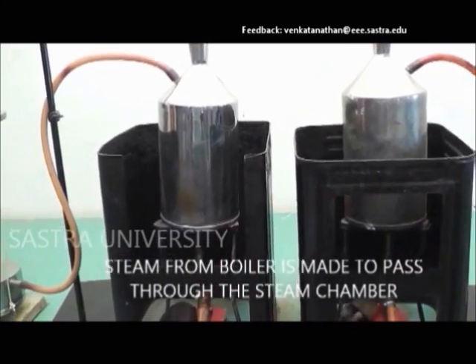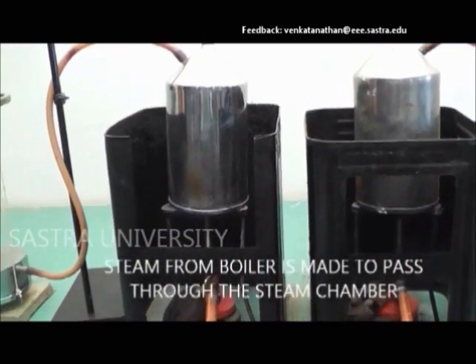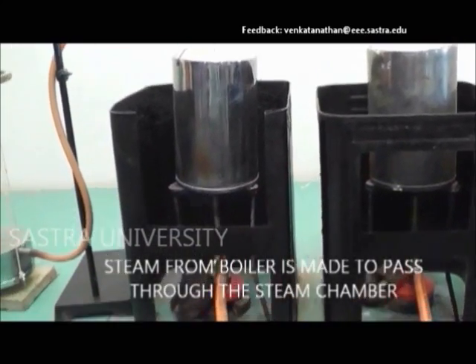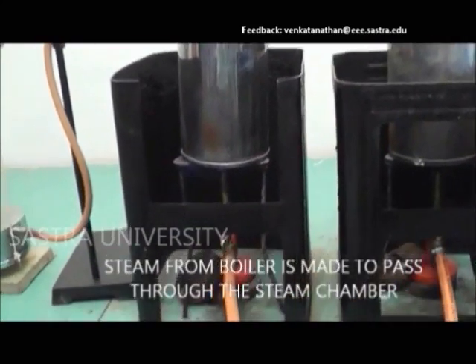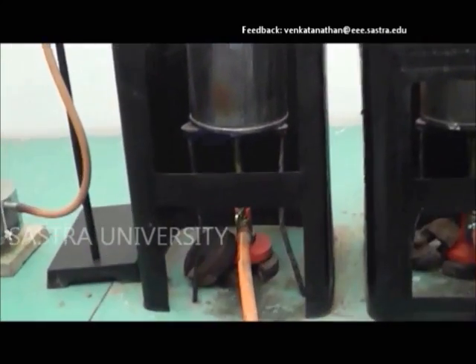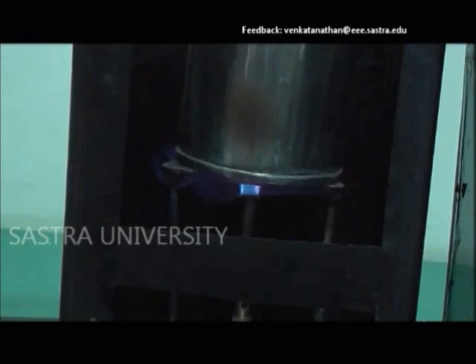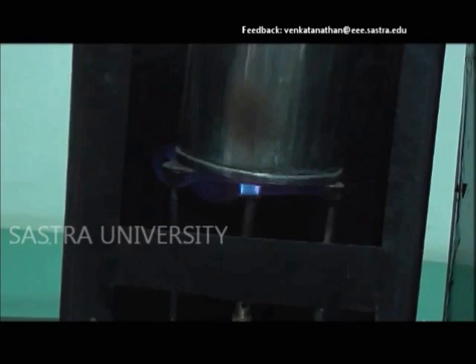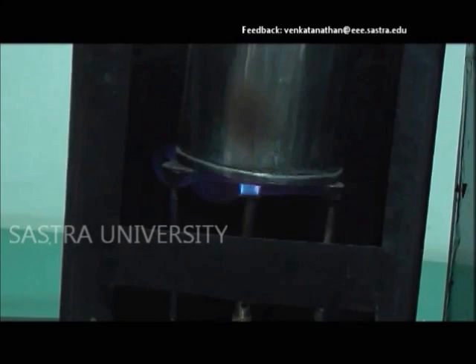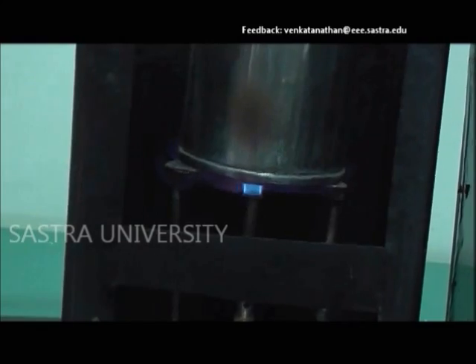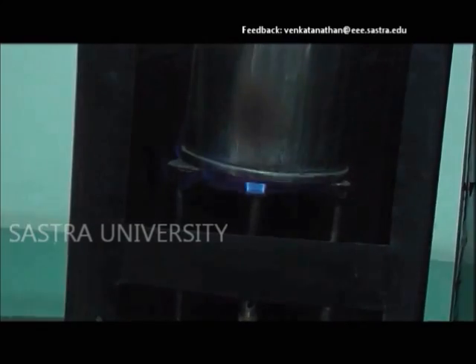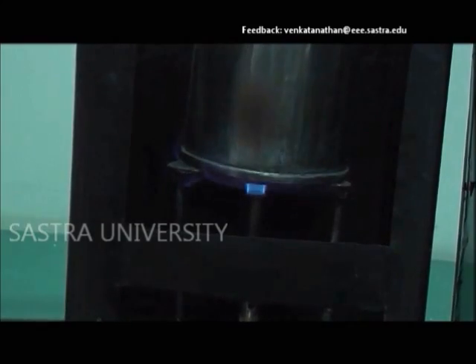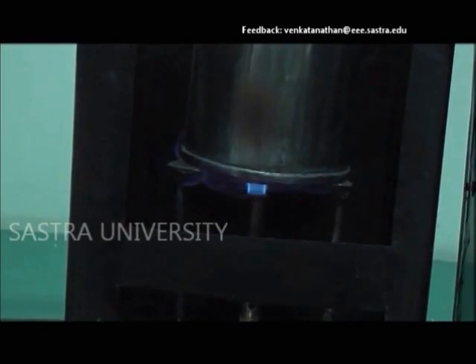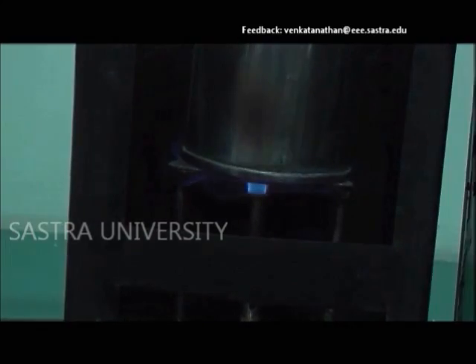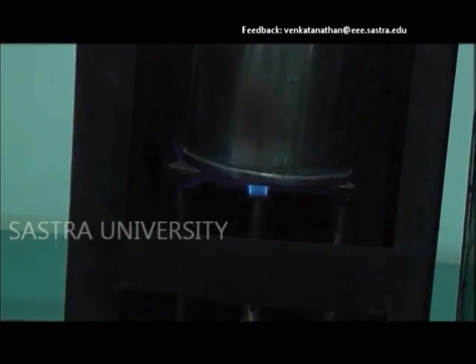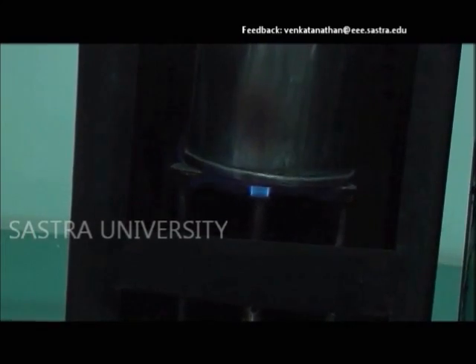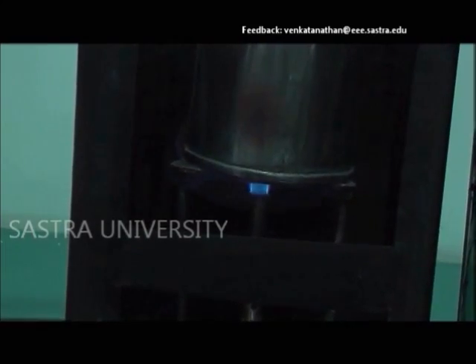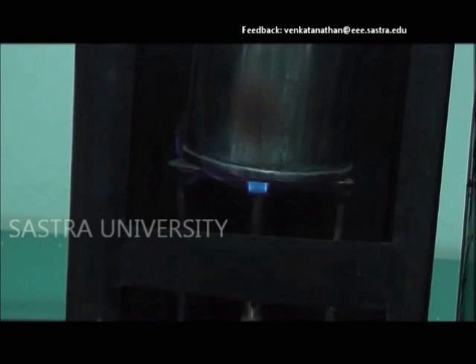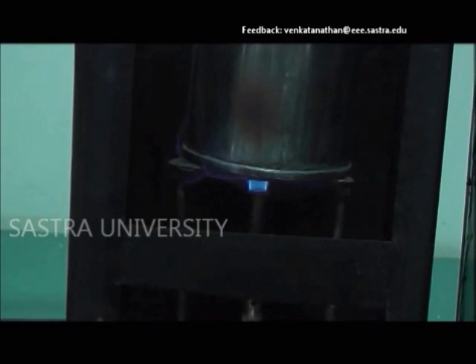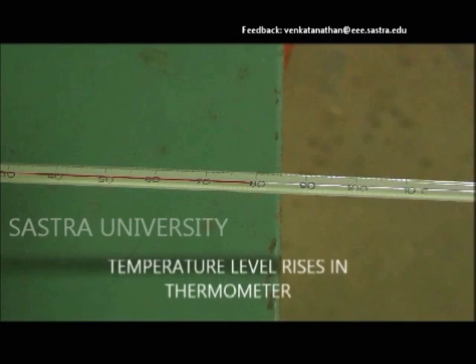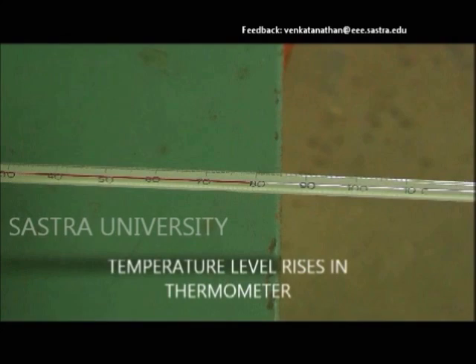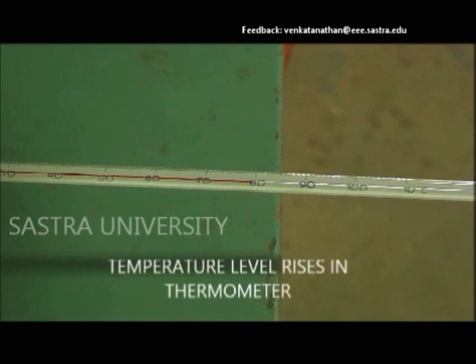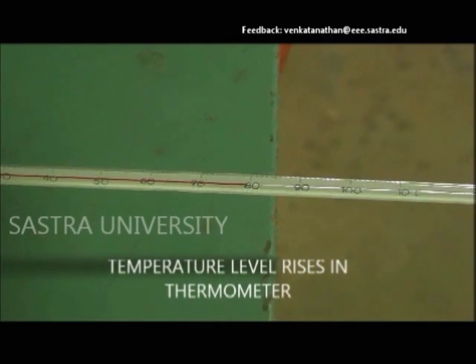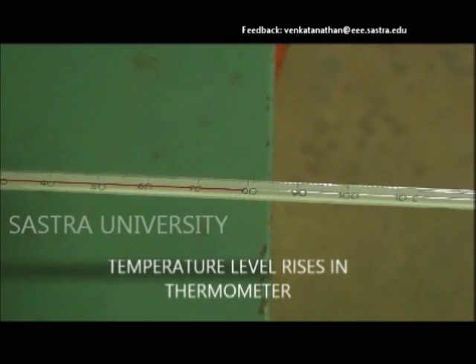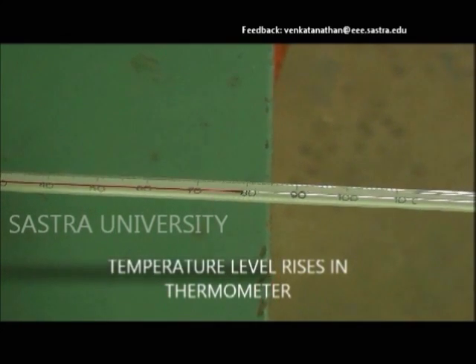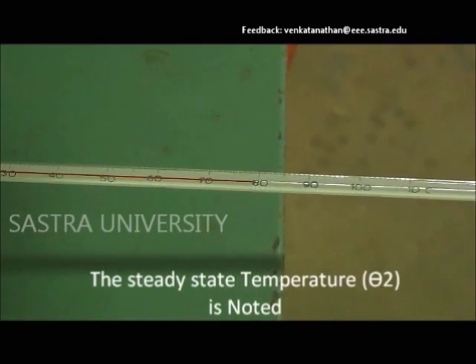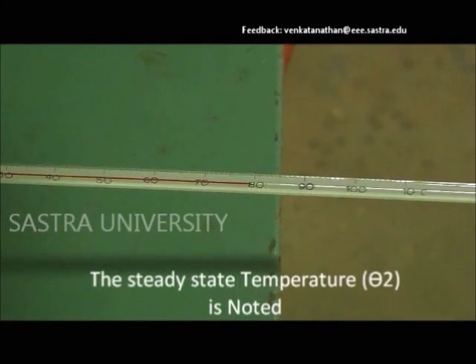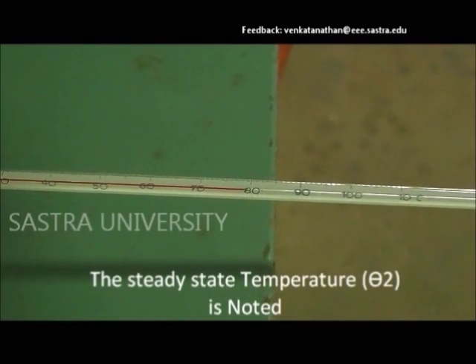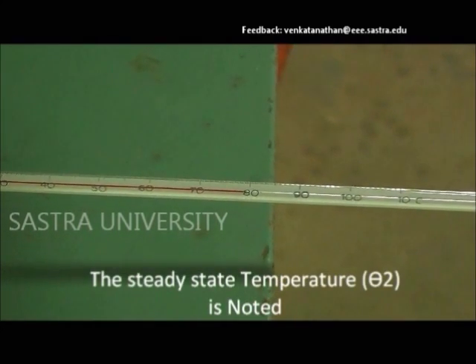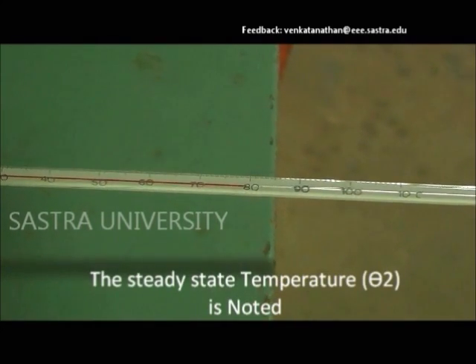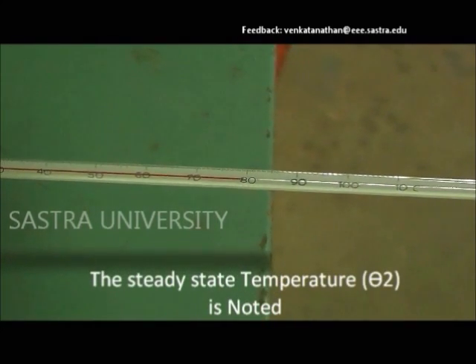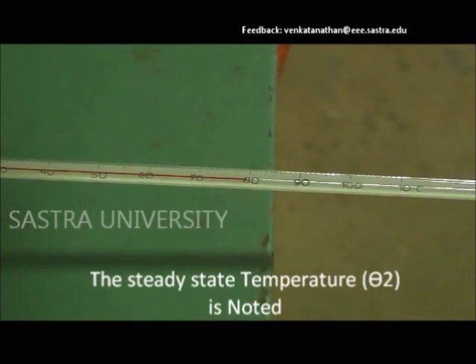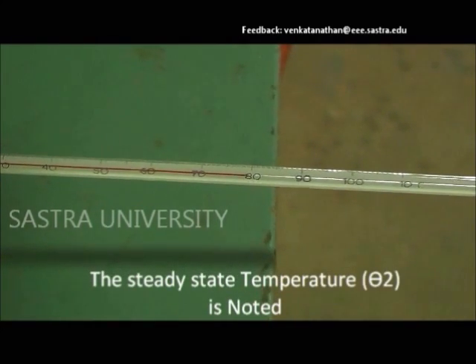As the steam flows, the temperature rises and the steady temperature of the steam, theta2, is noted.